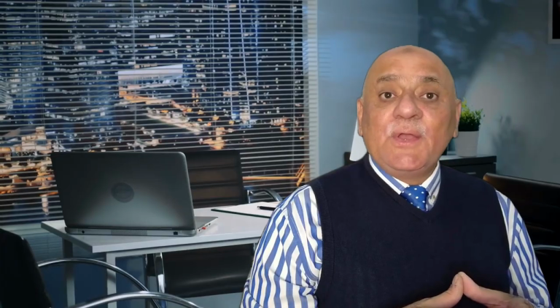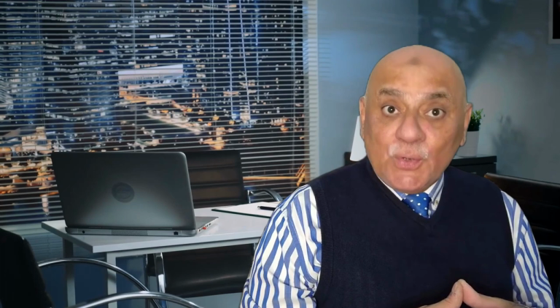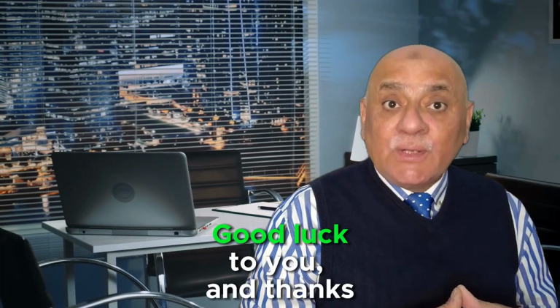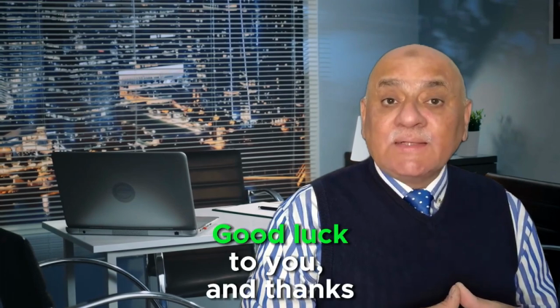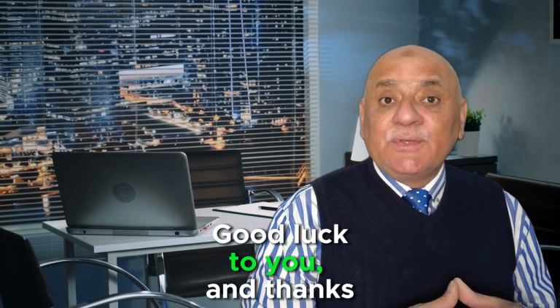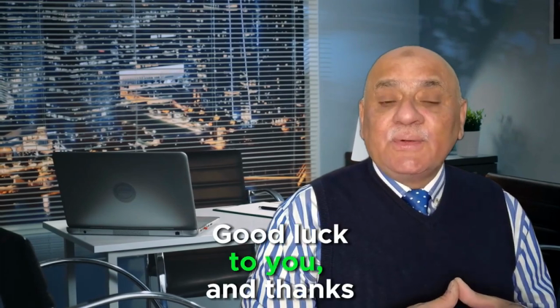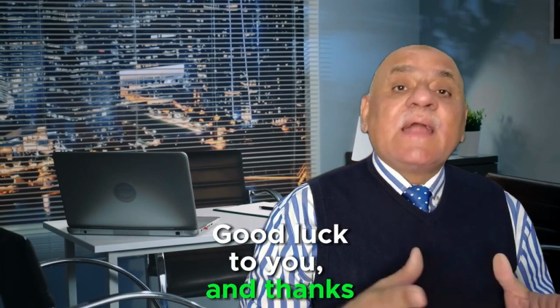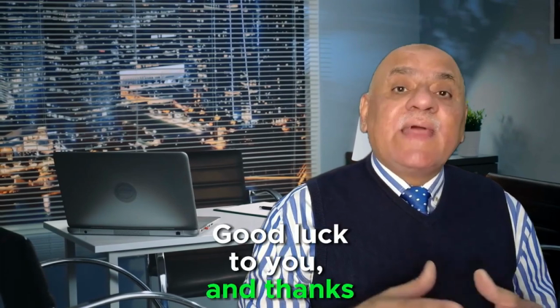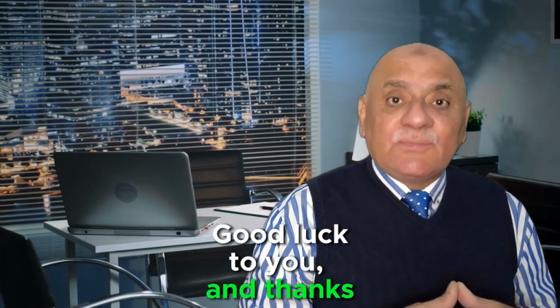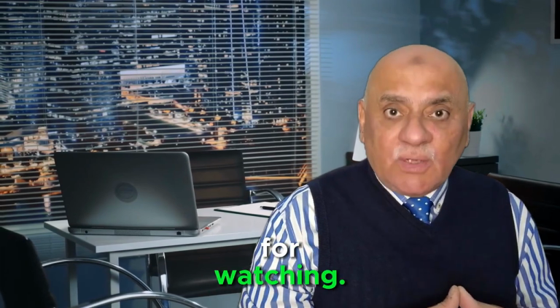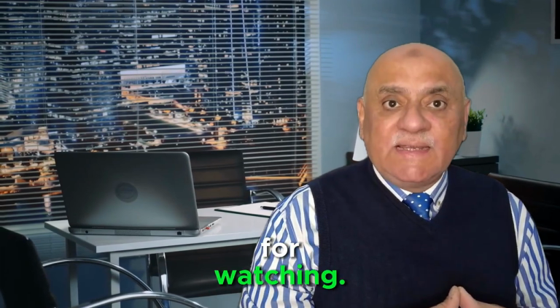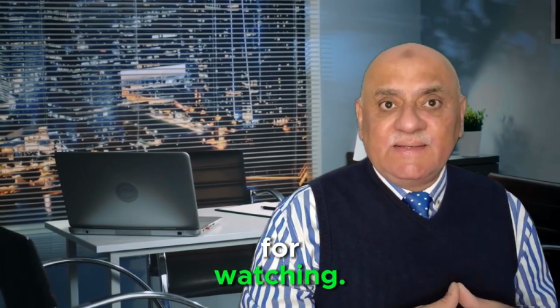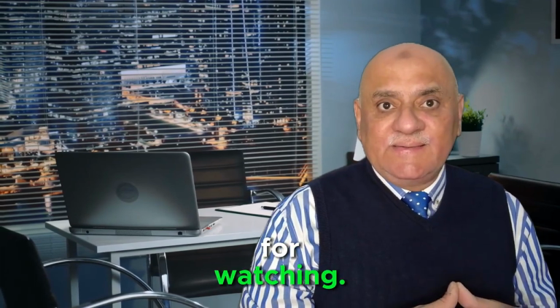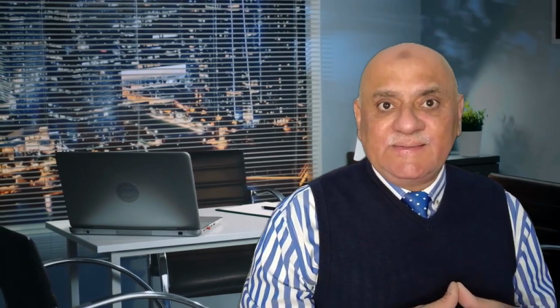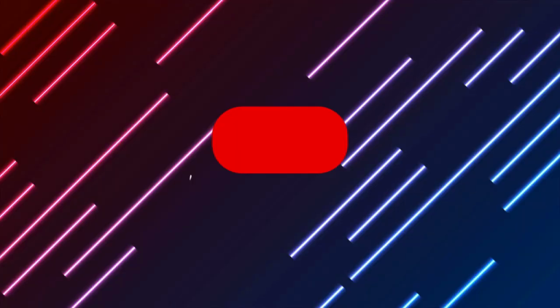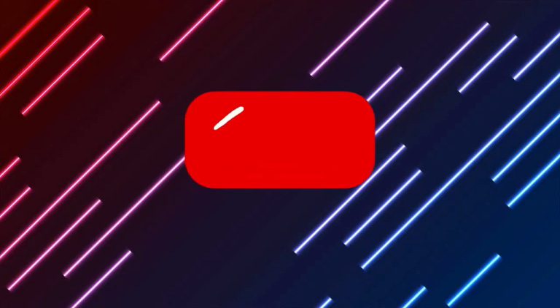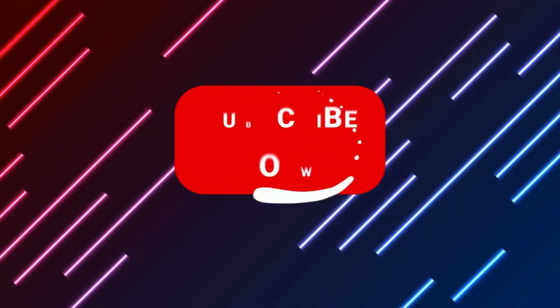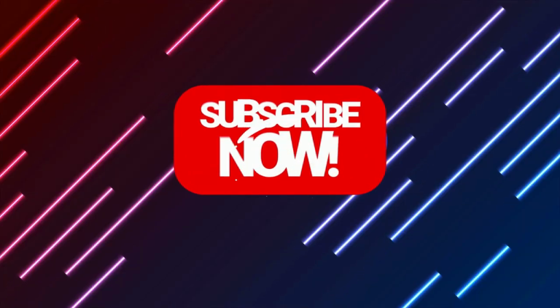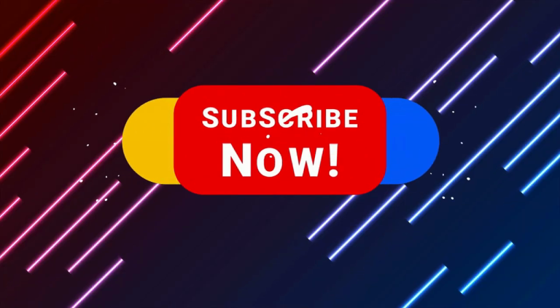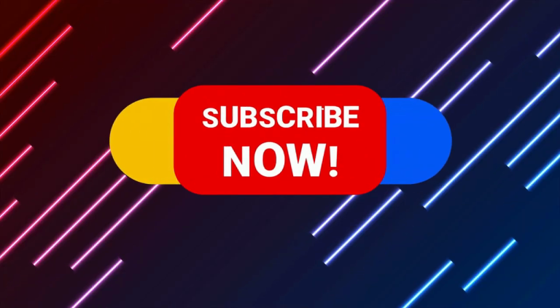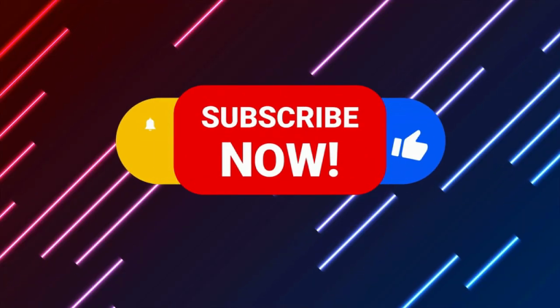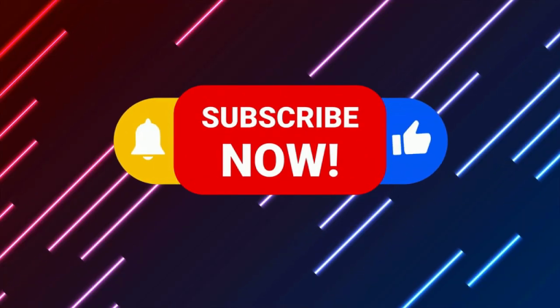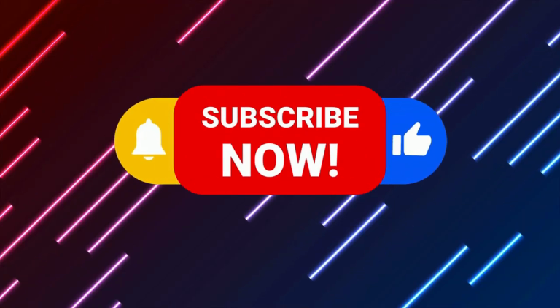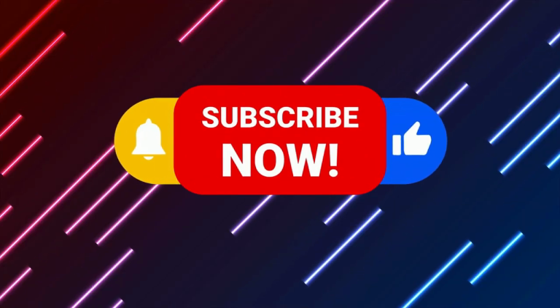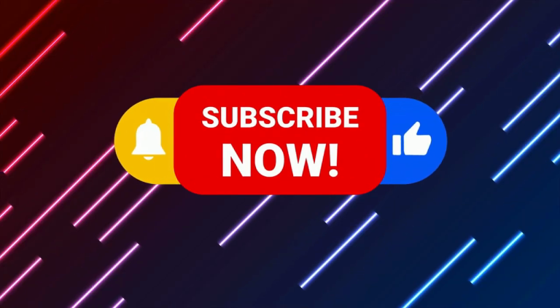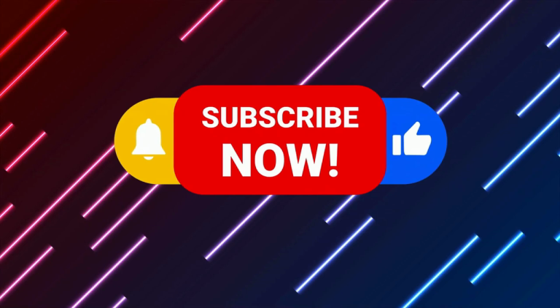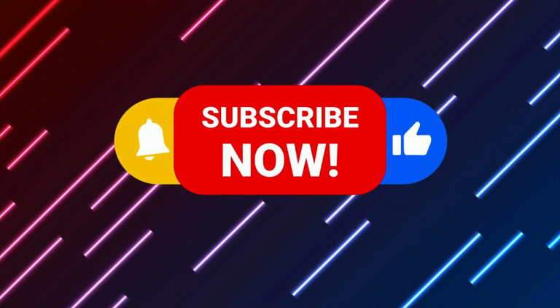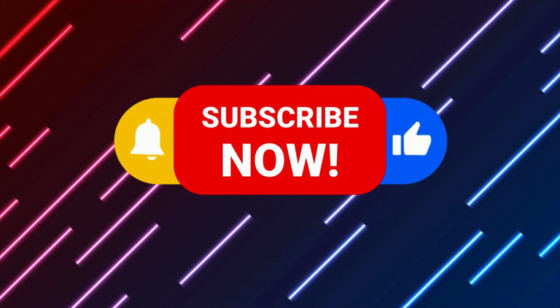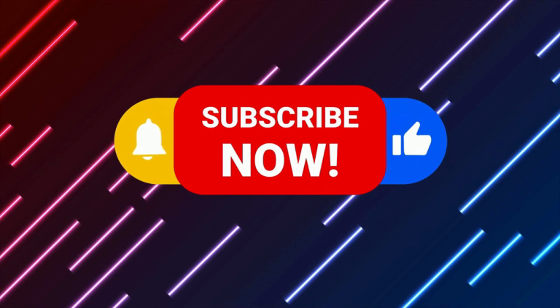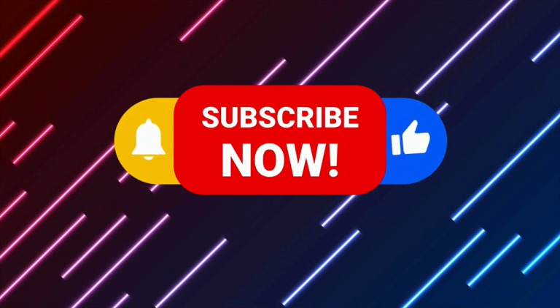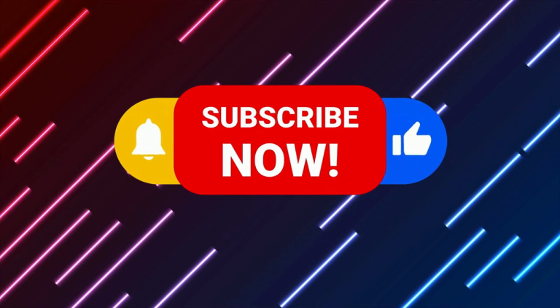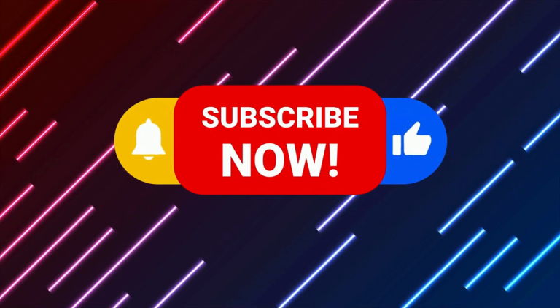Good luck to you and thanks for watching. See you then. Thank you.